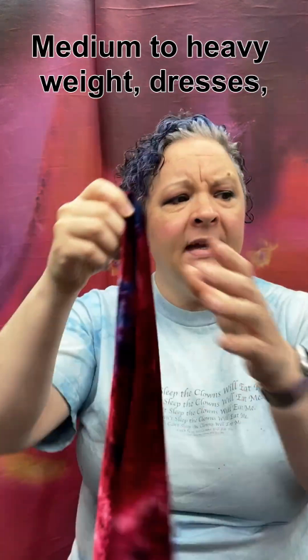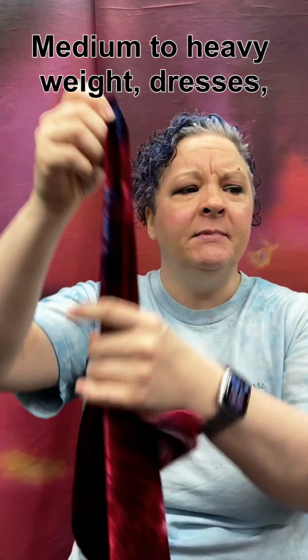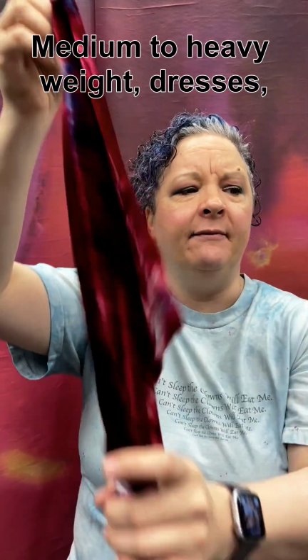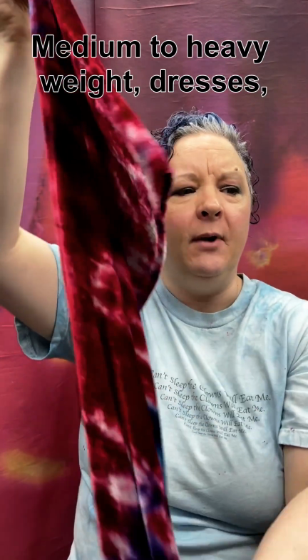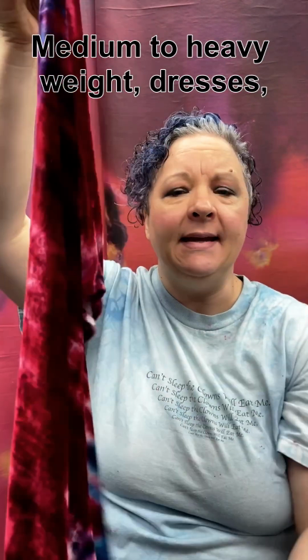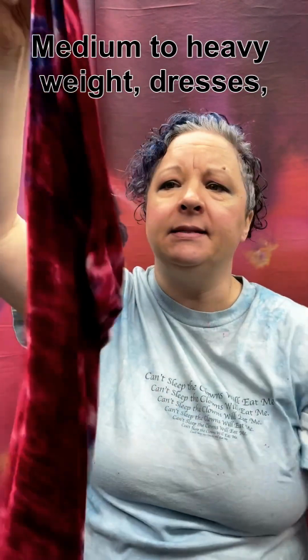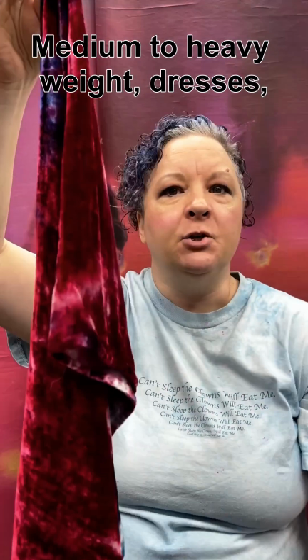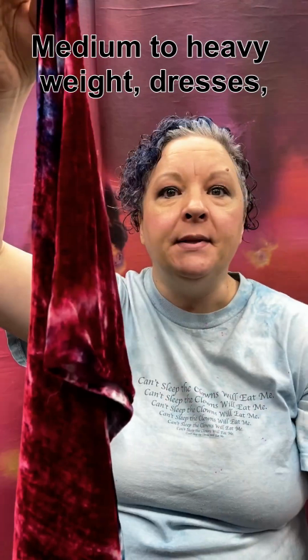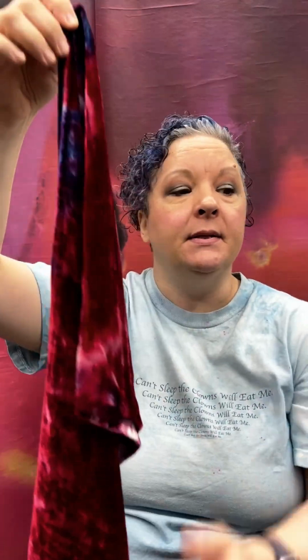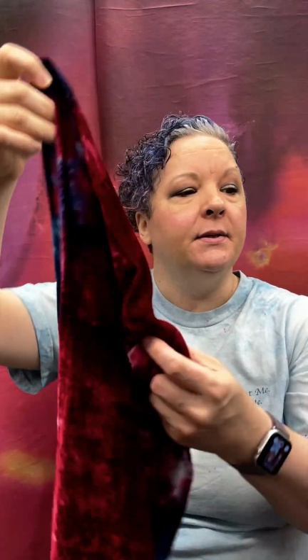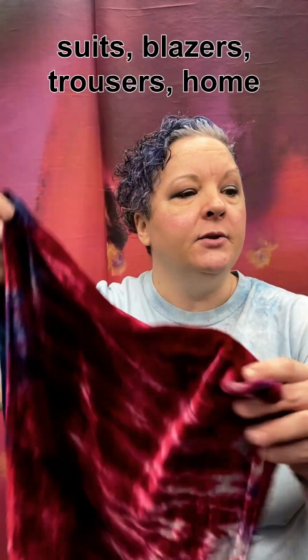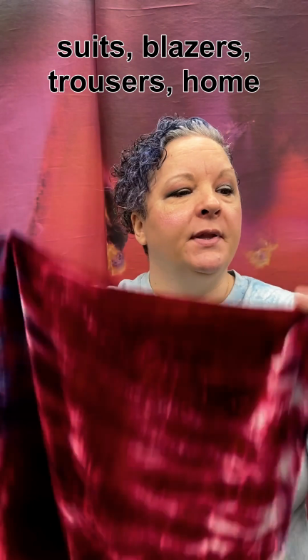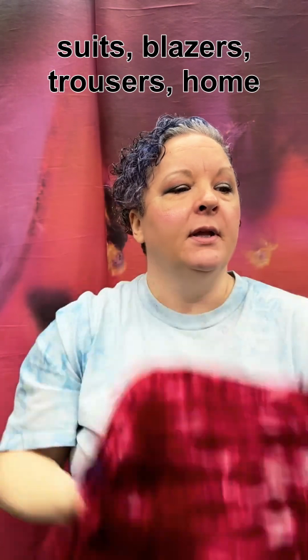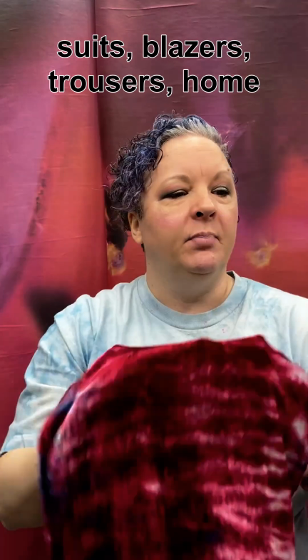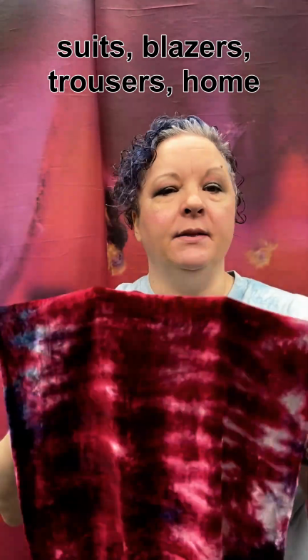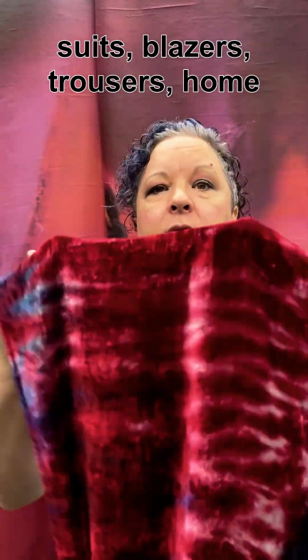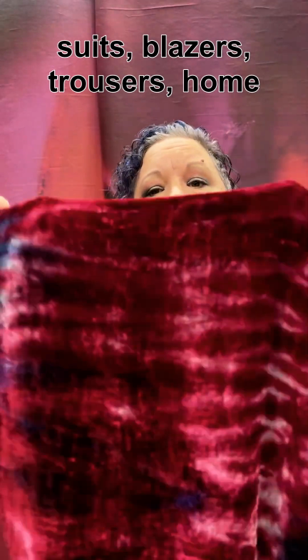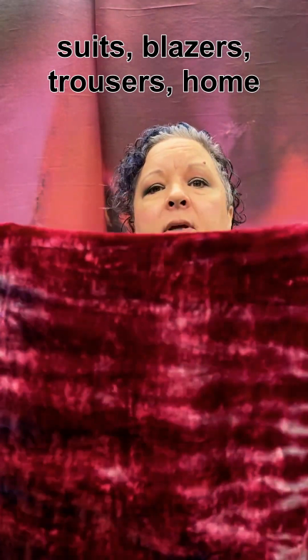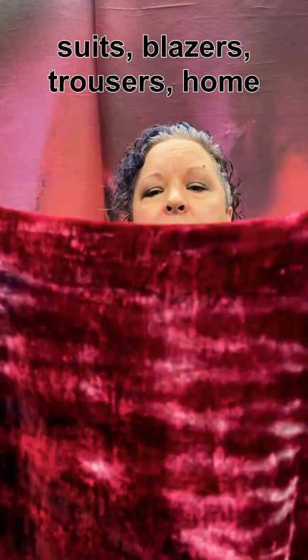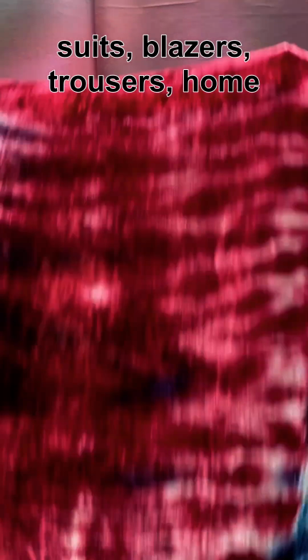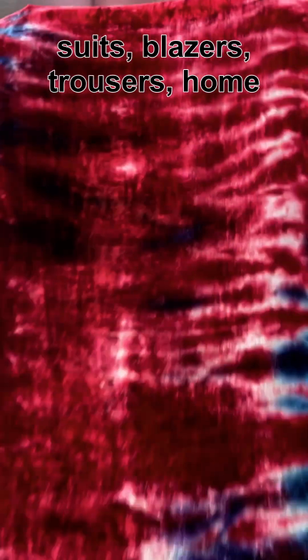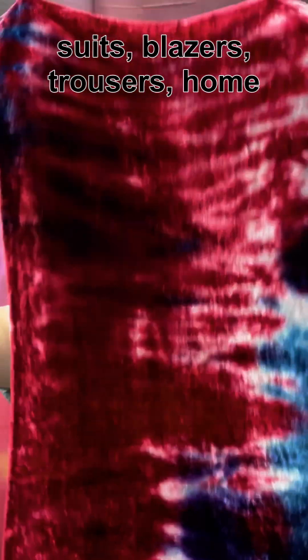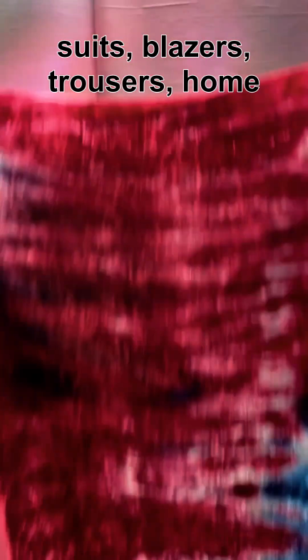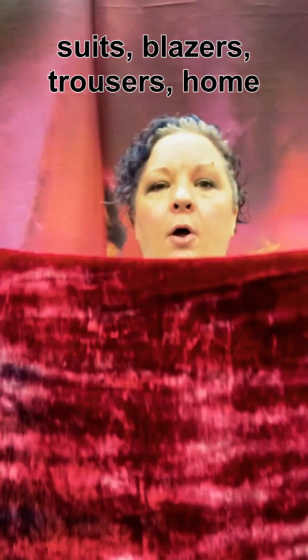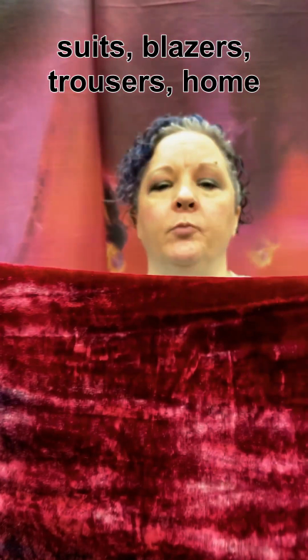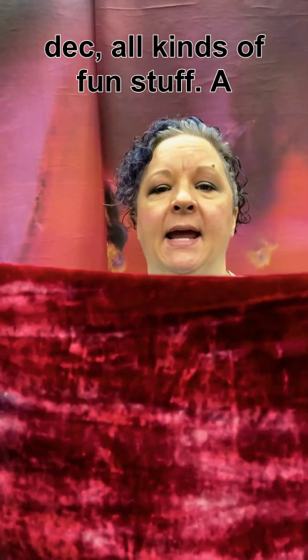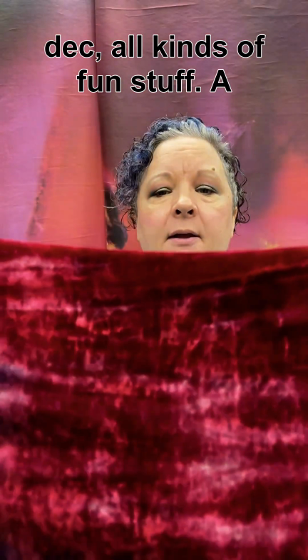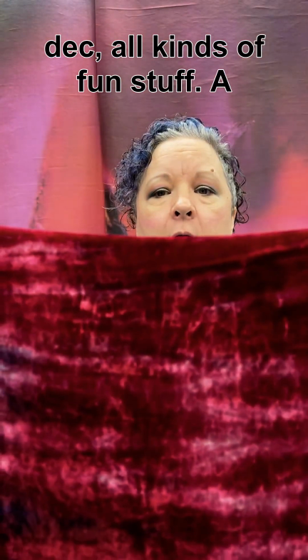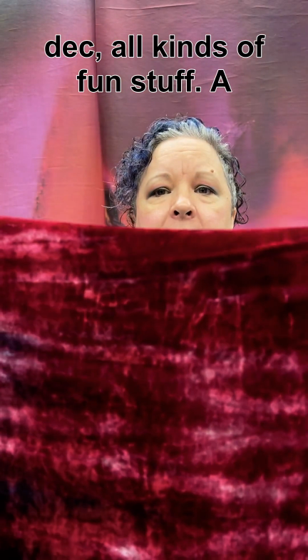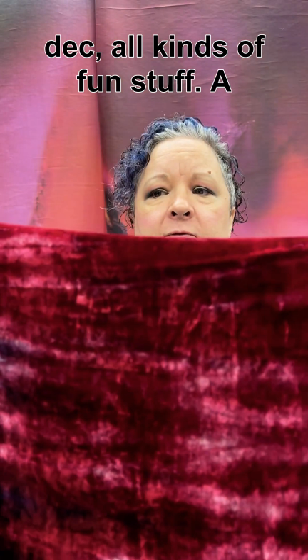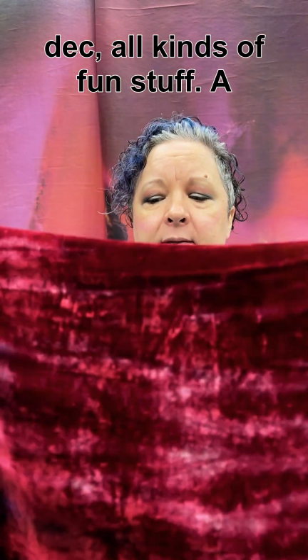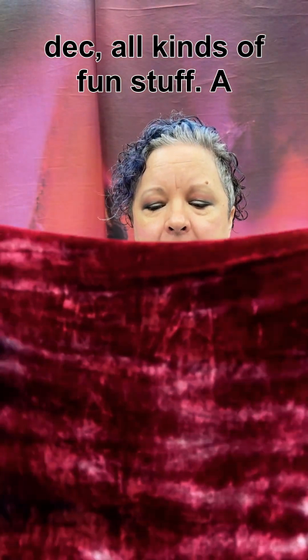Medium to heavy weight. Uses include dresses, suits, blazers, trousers, home decor — all kinds of fun stuff.